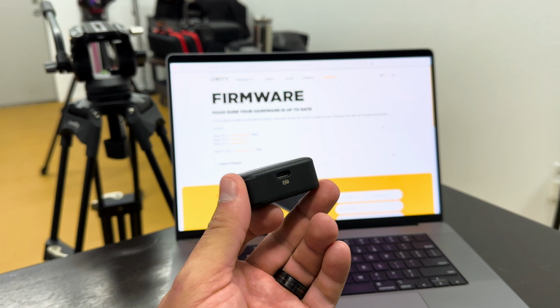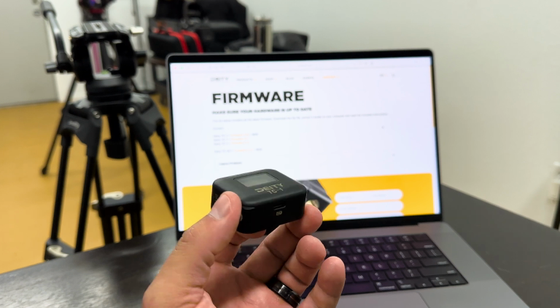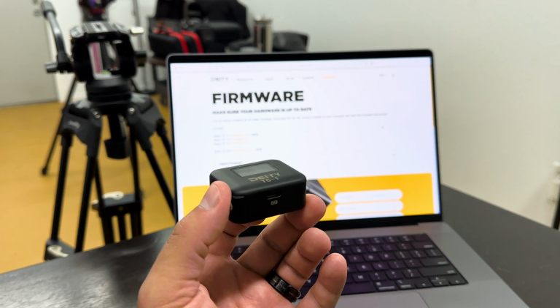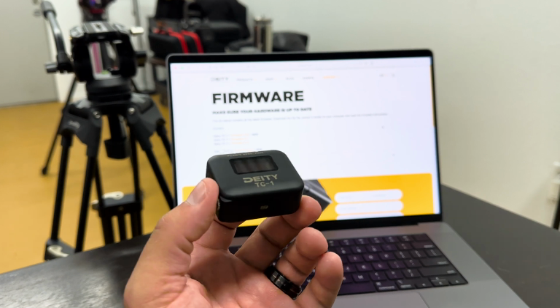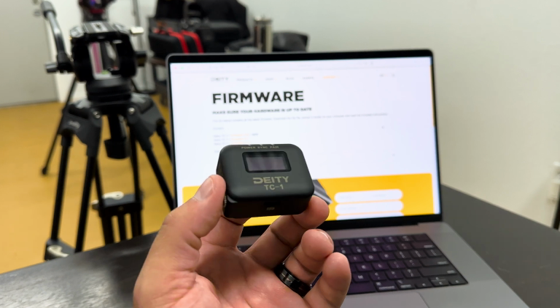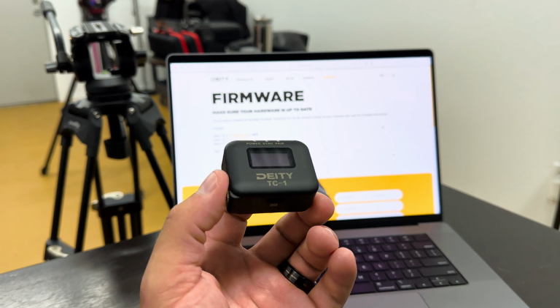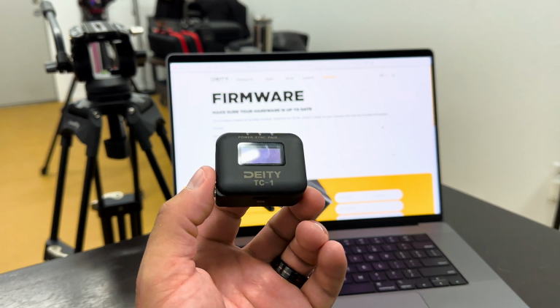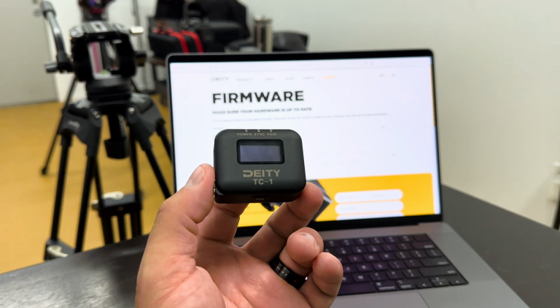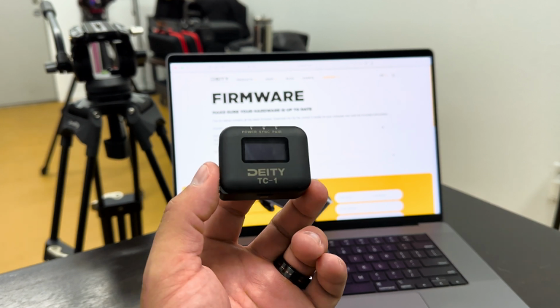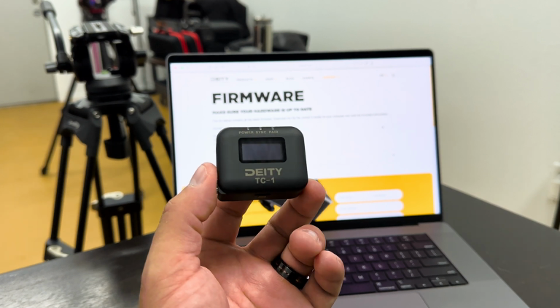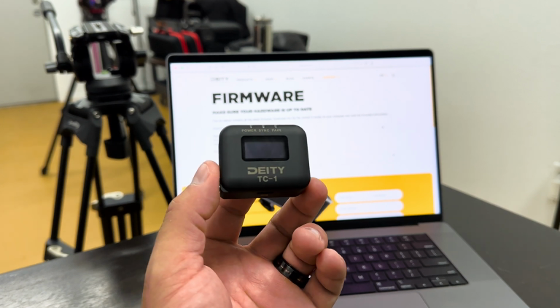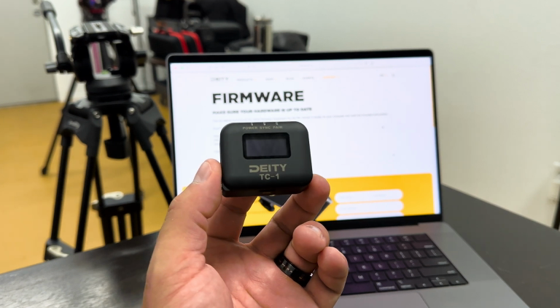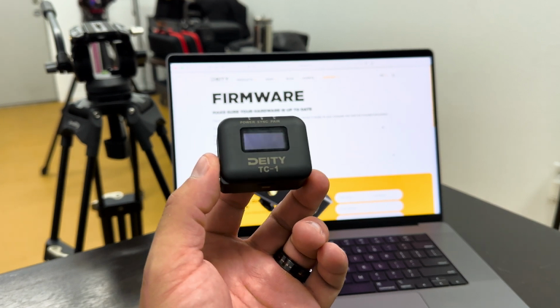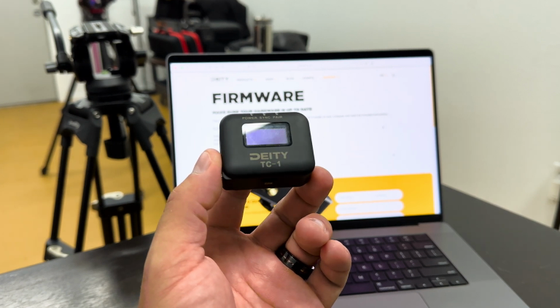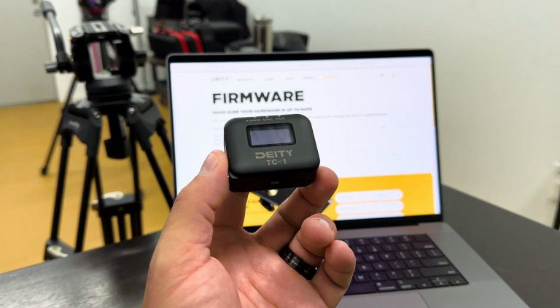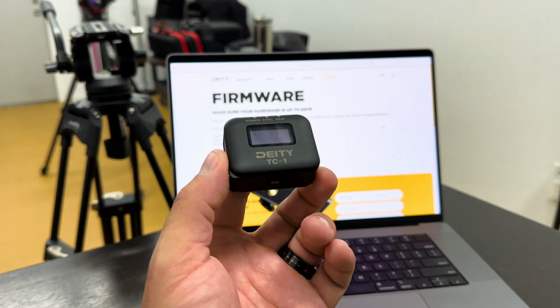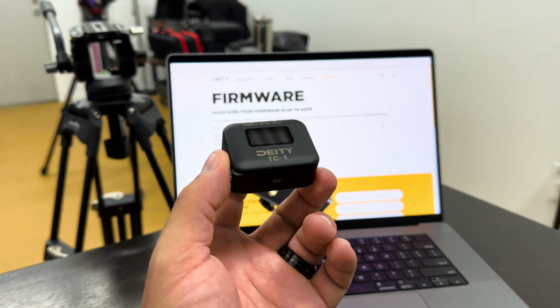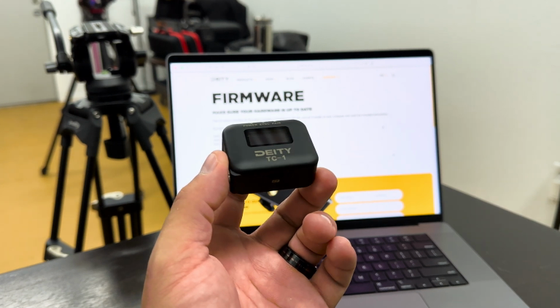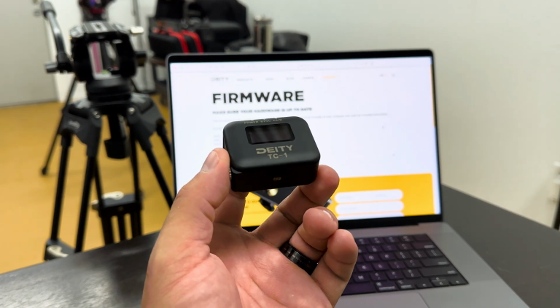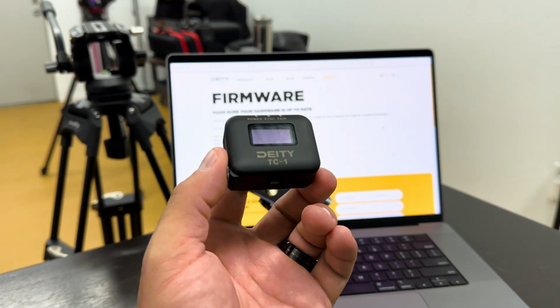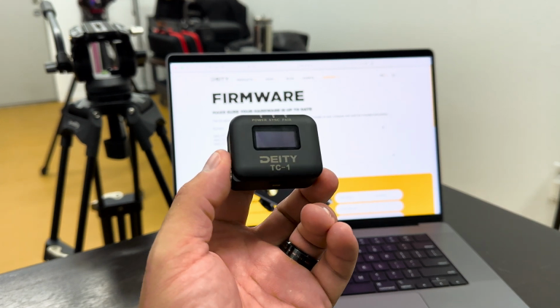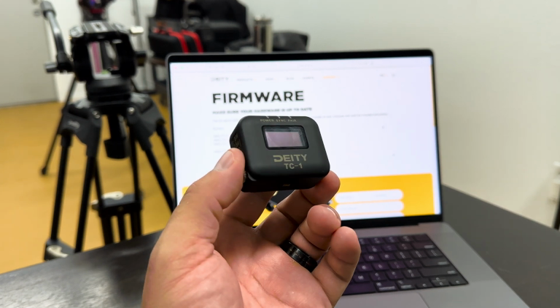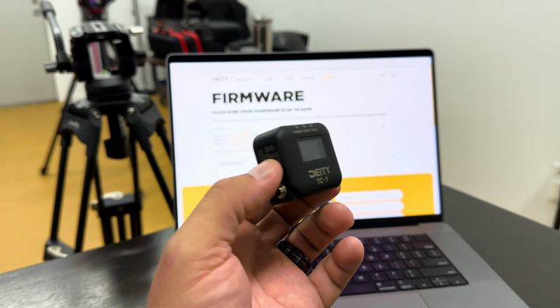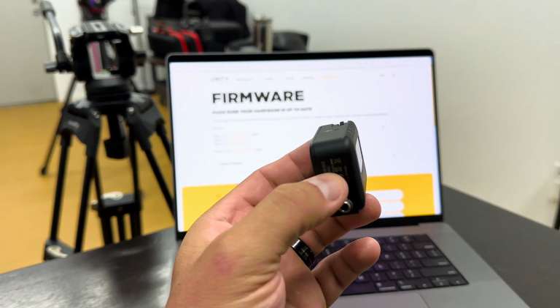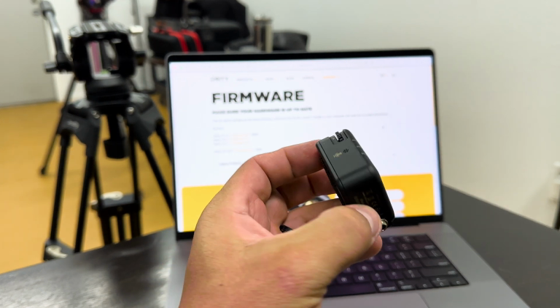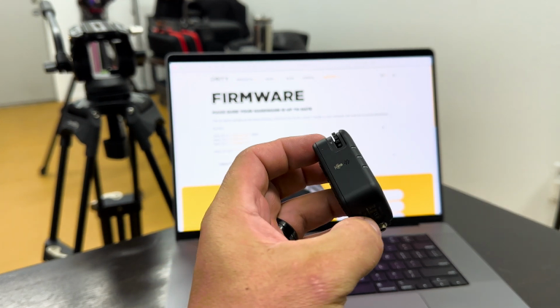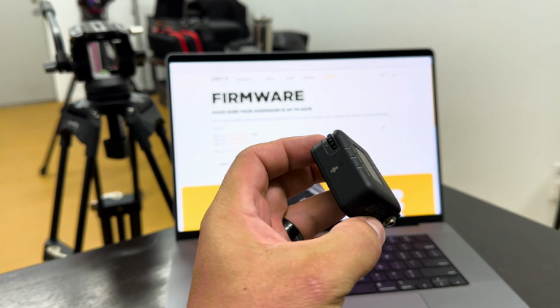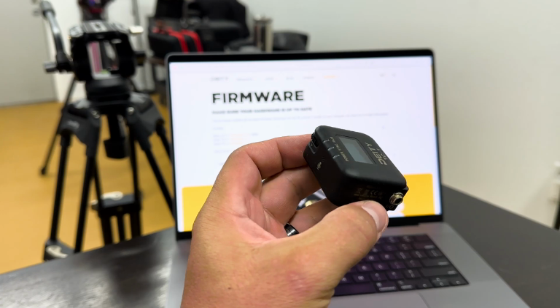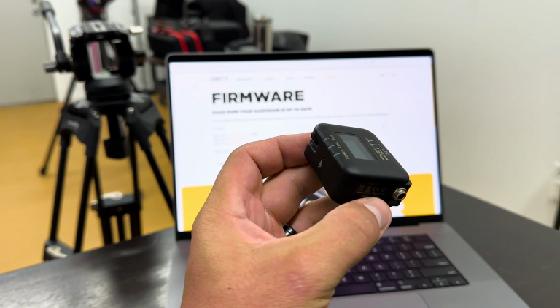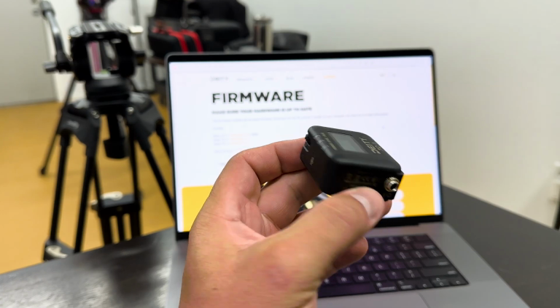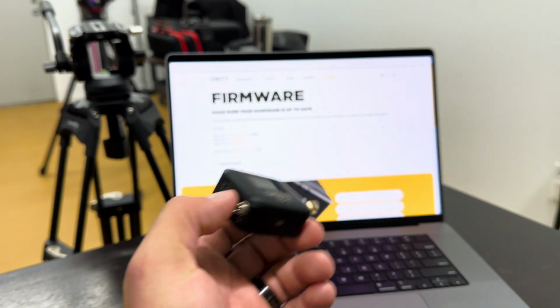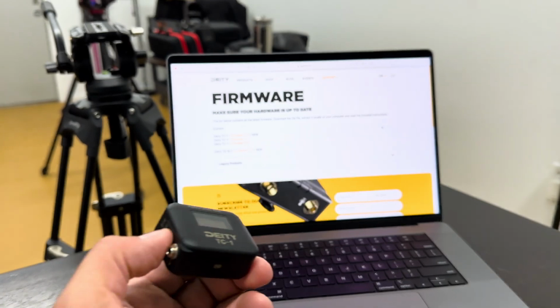All right, in this quick video, I'm going to show you how to update the firmware in the Deity TC1 timecode device.